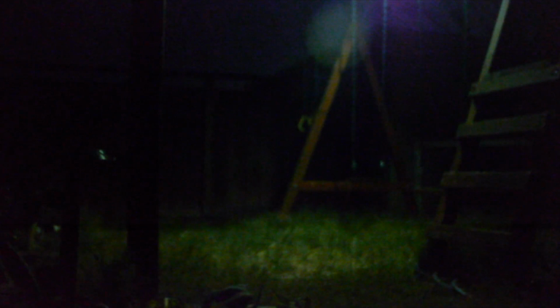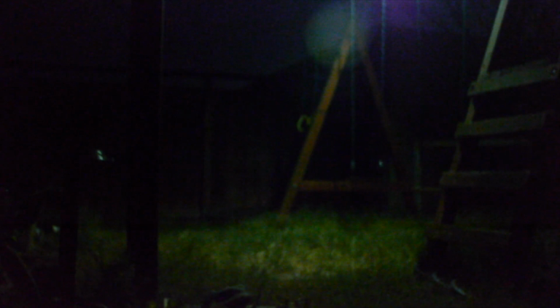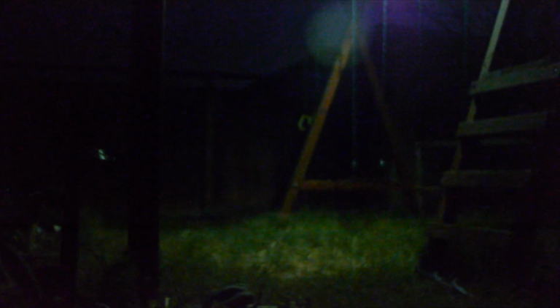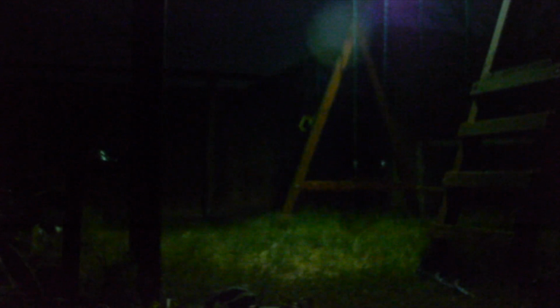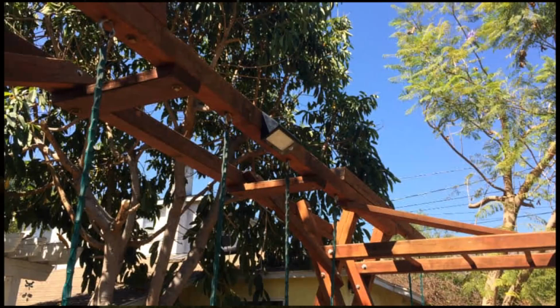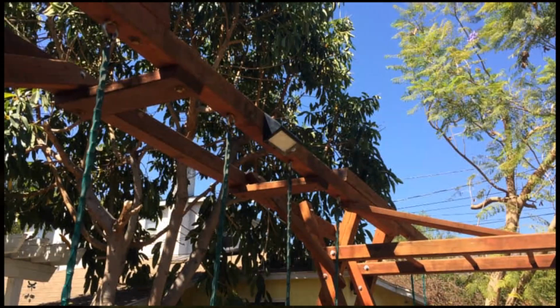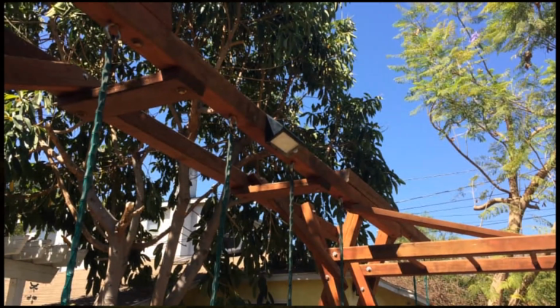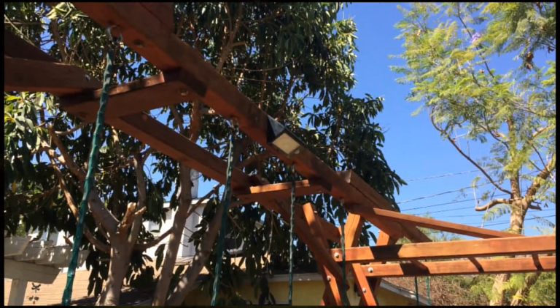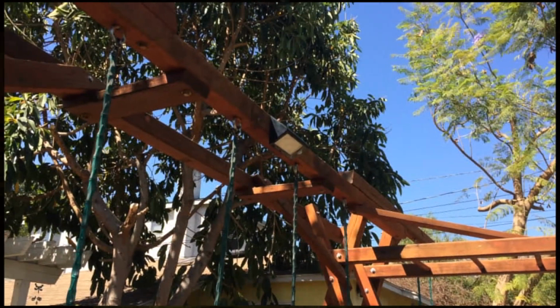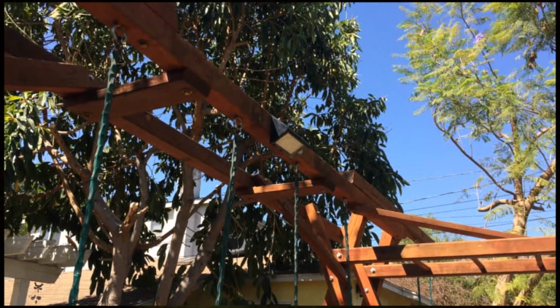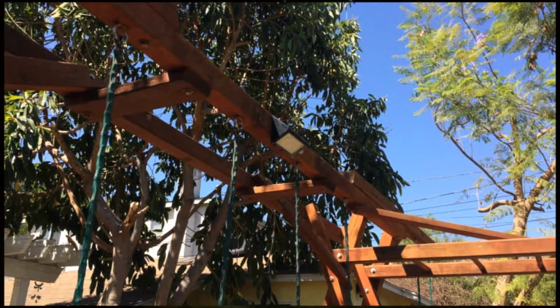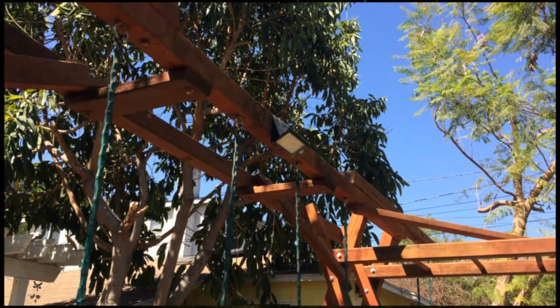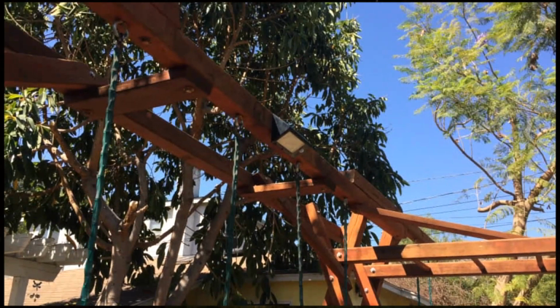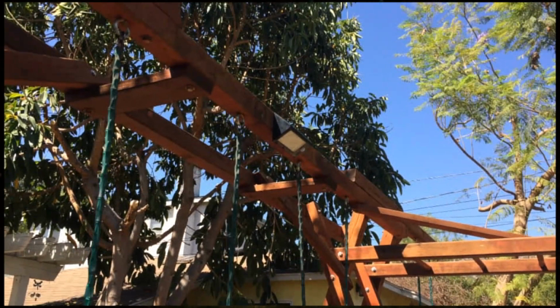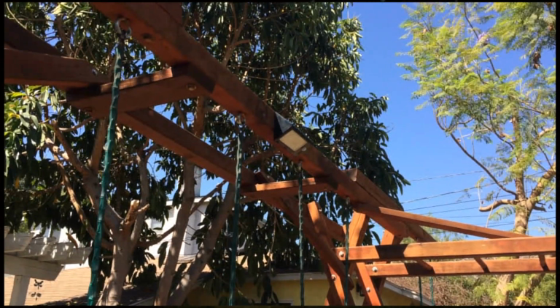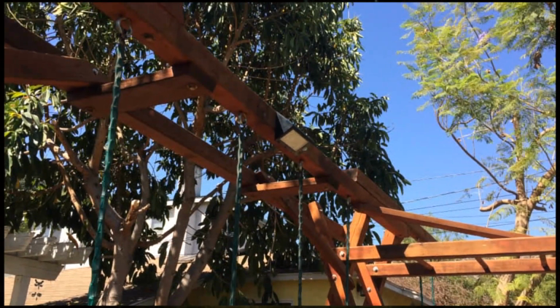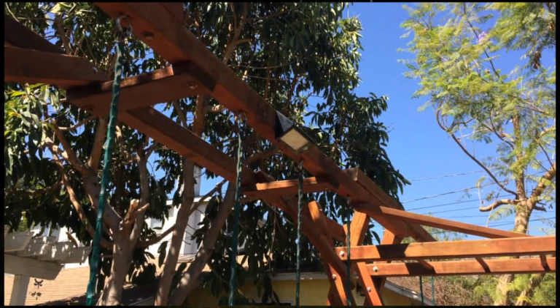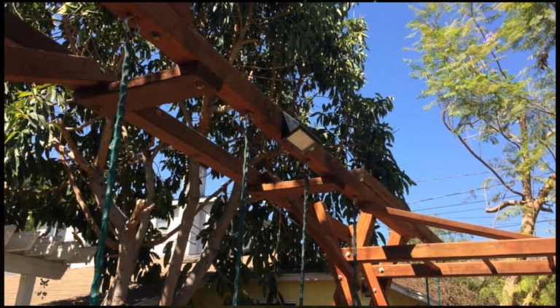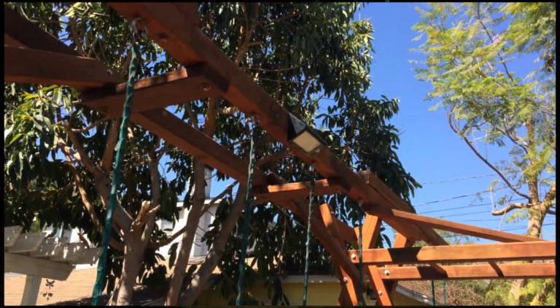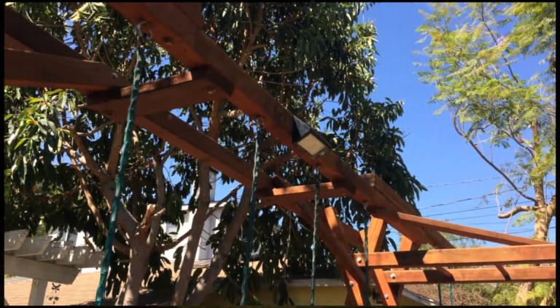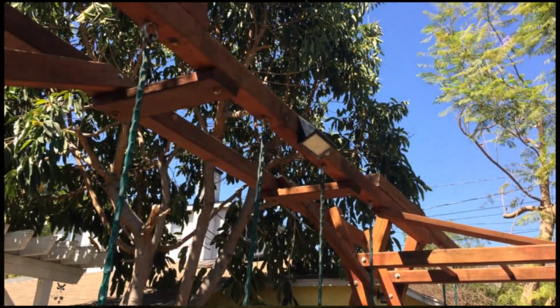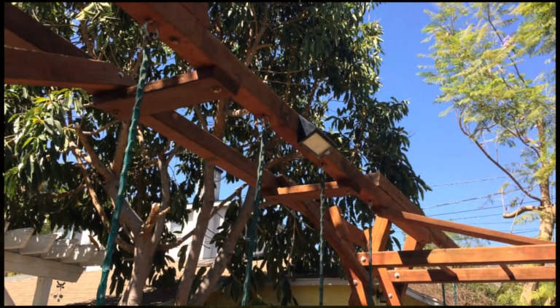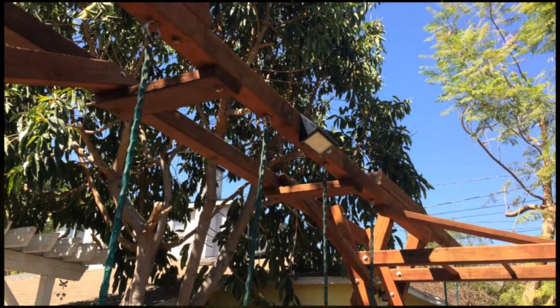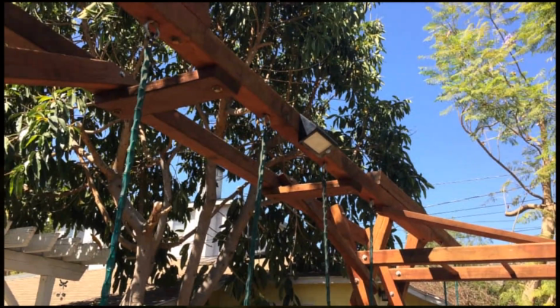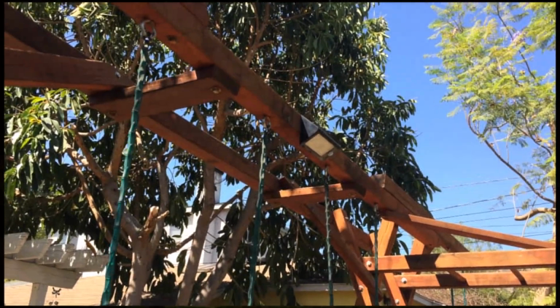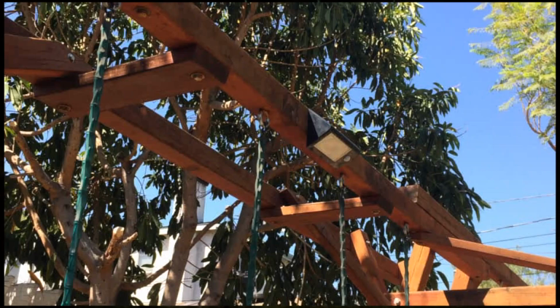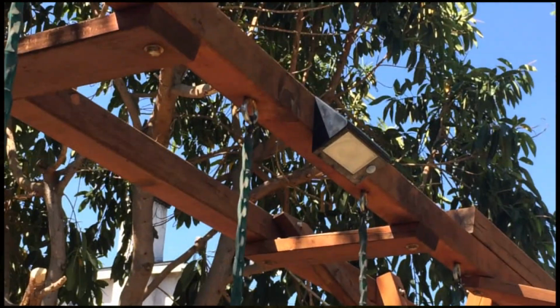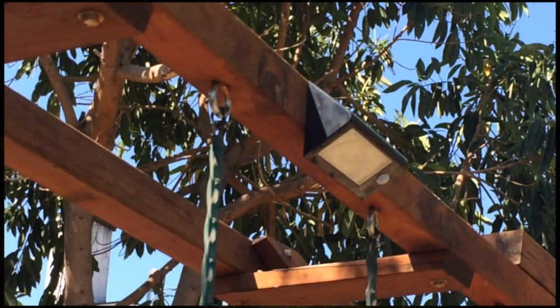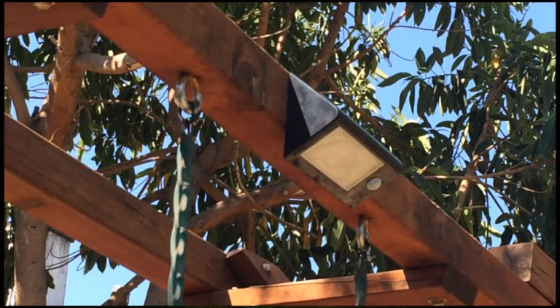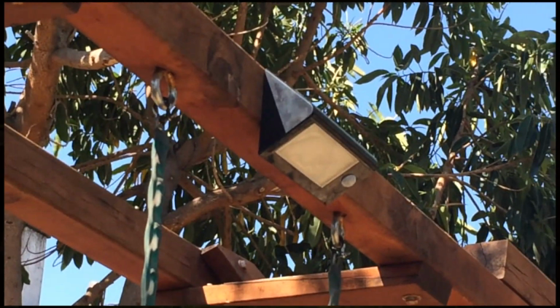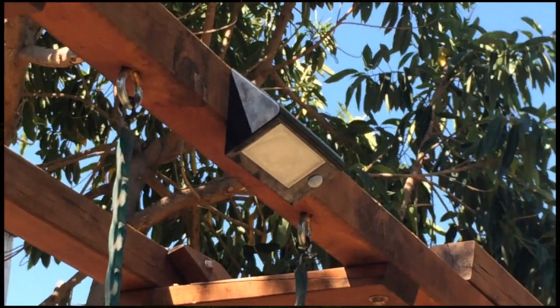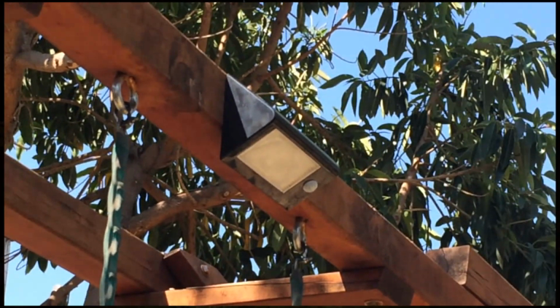It is important to charge the solar panels by placing them under direct sunlight during the day, and it needs a good six hours of sun.